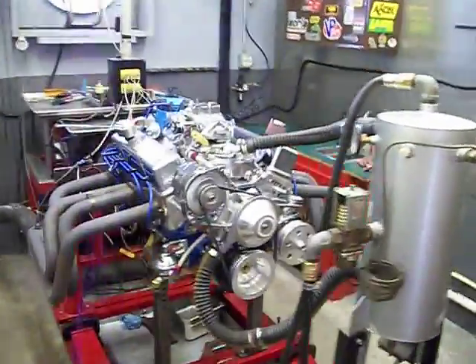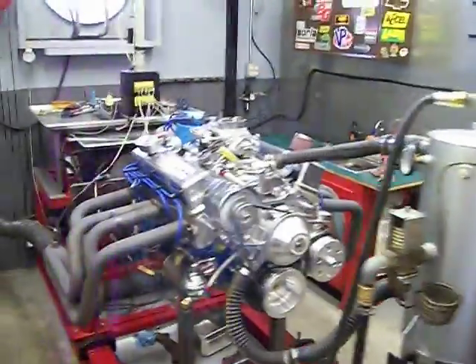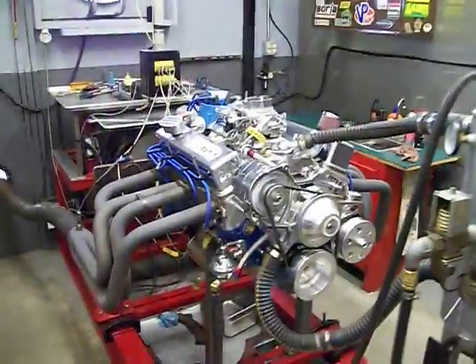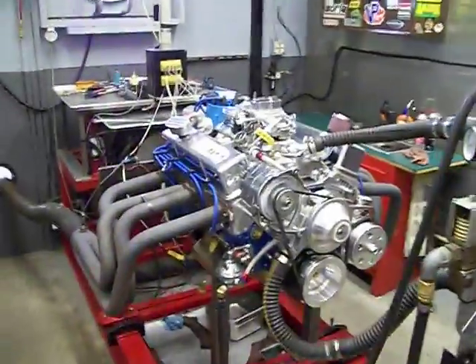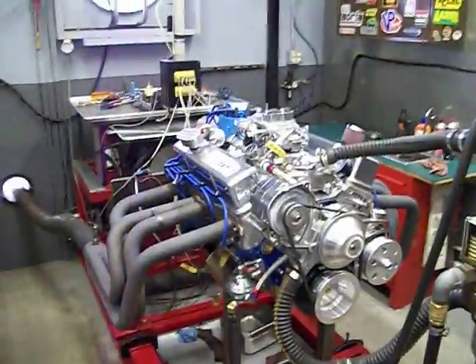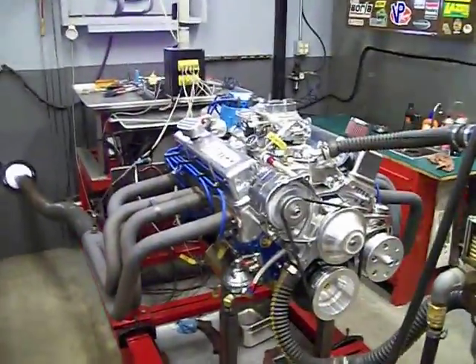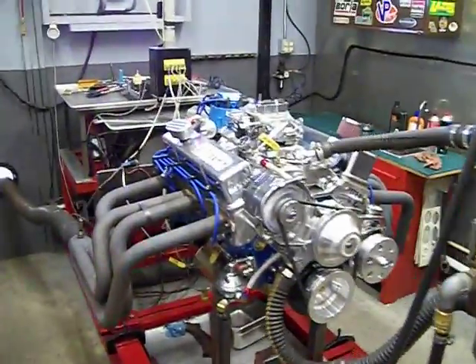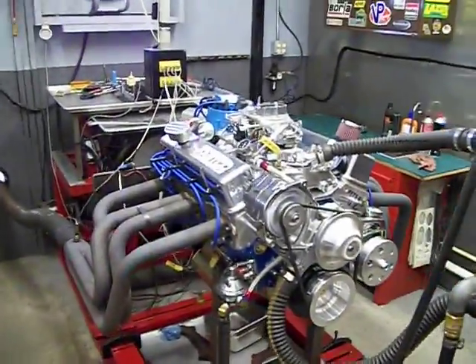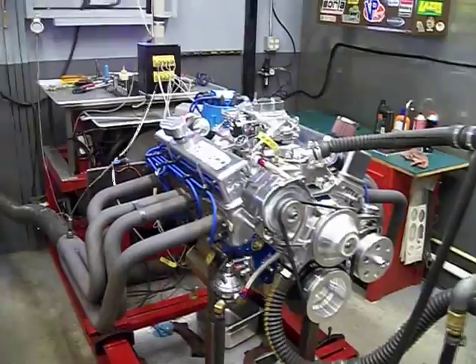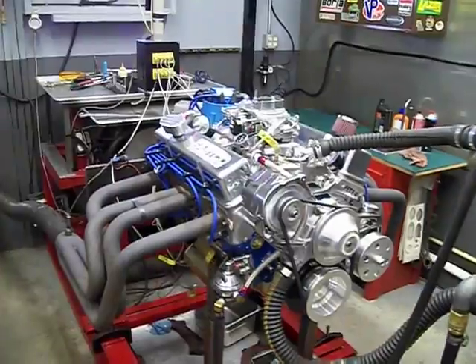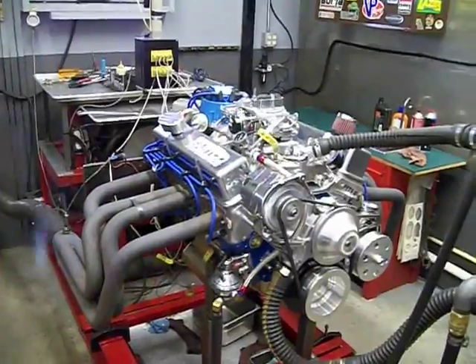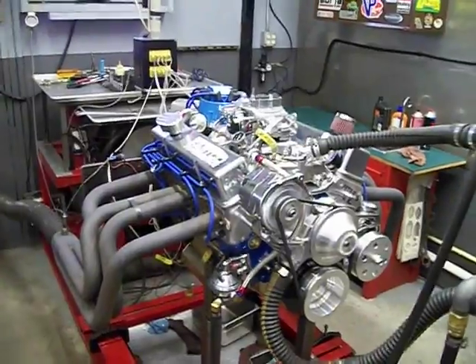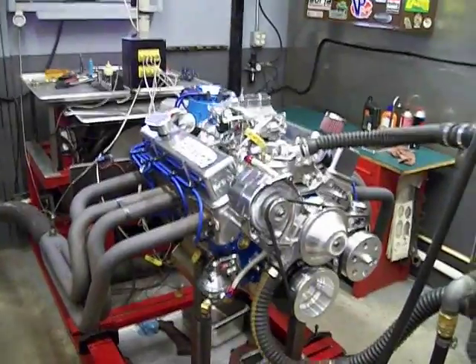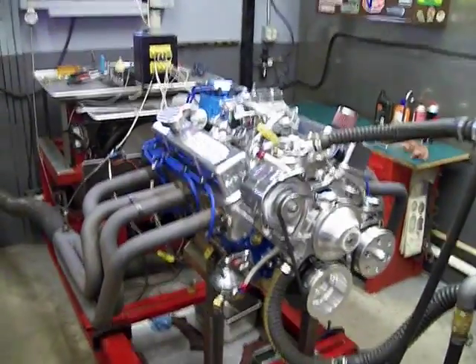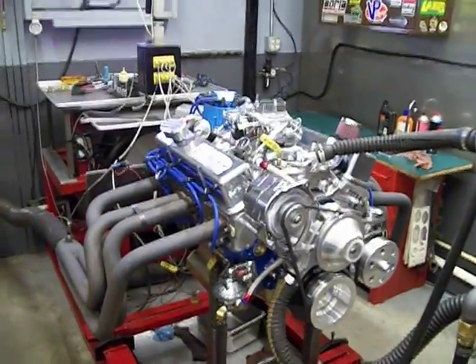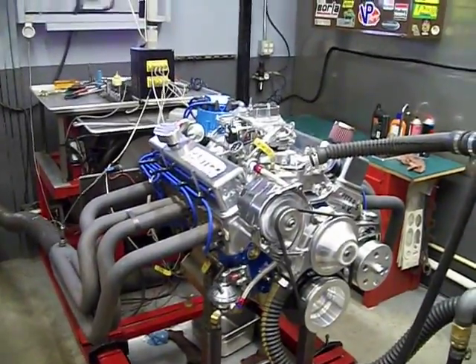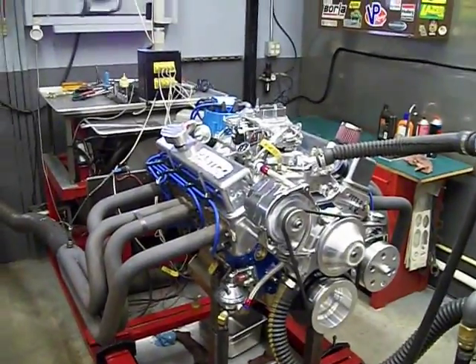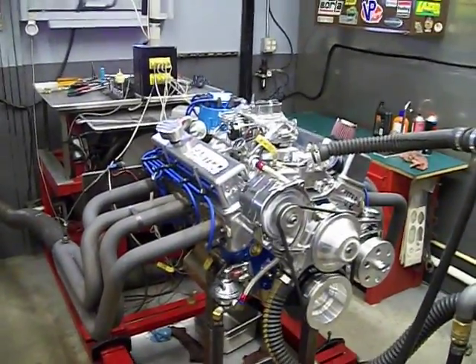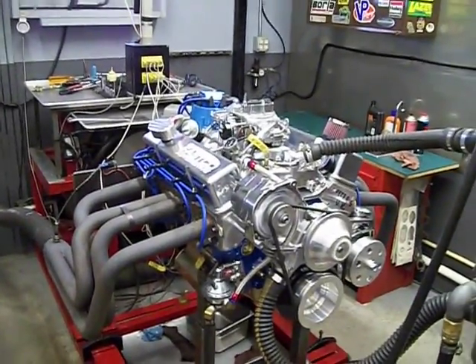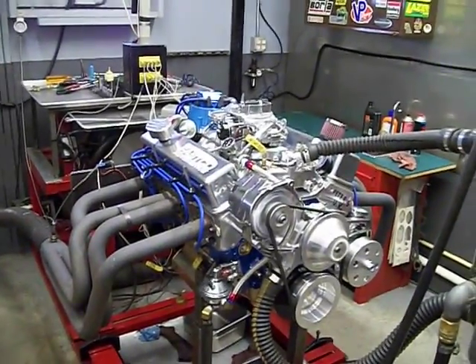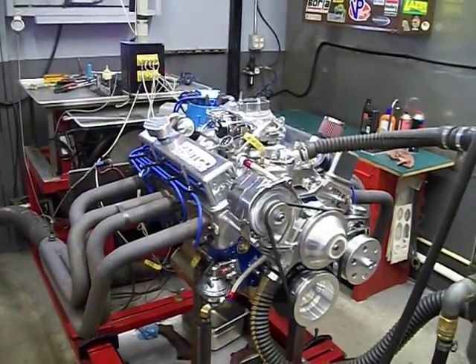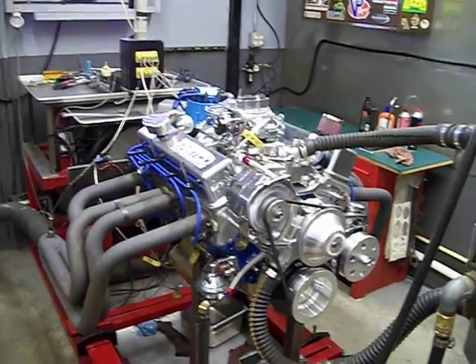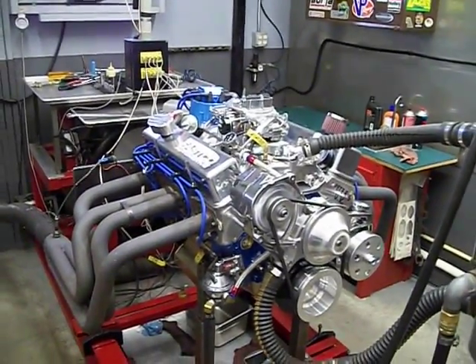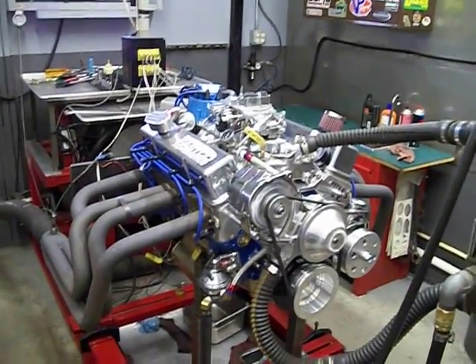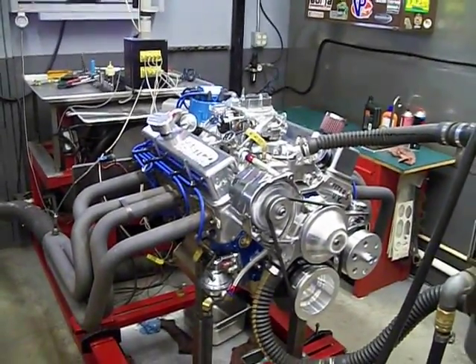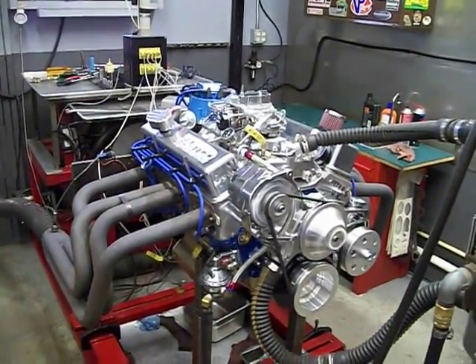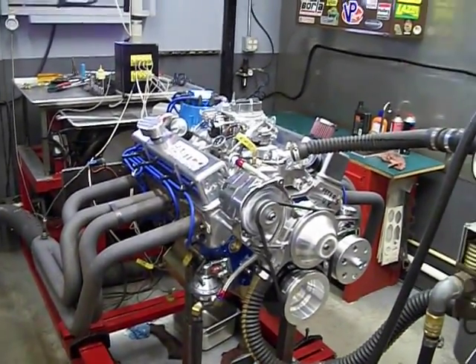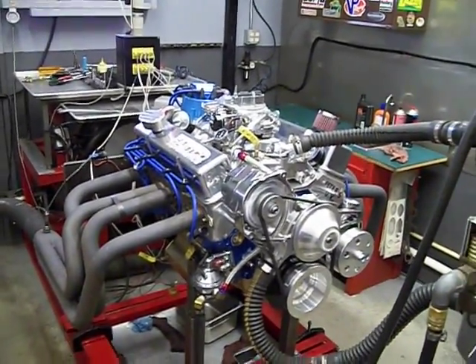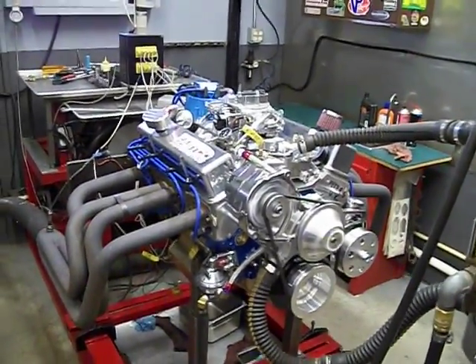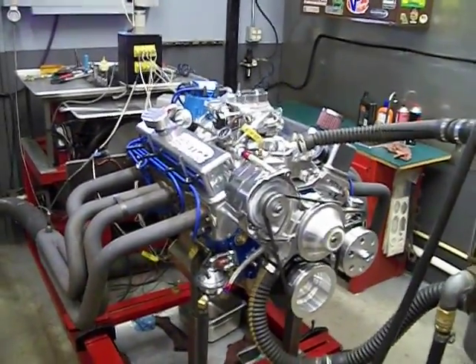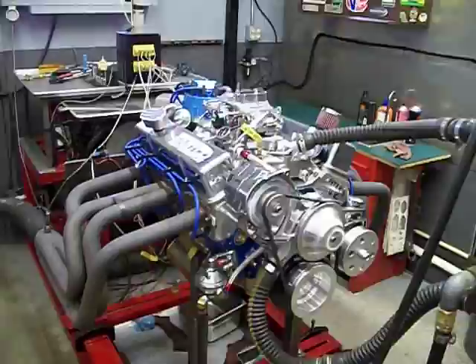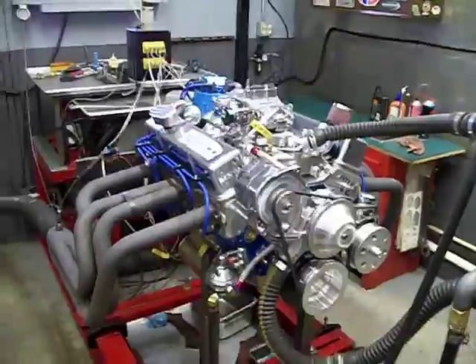Good day Peter, Daryl here with a fast go on a motor. Here we are on August 6th, and the middle monster is on the dyno.